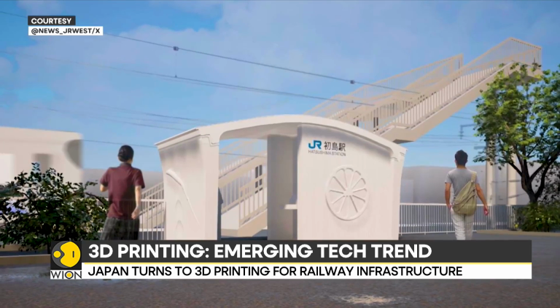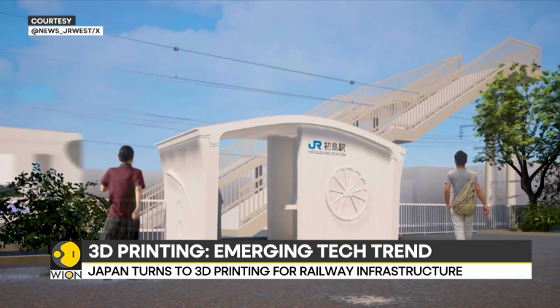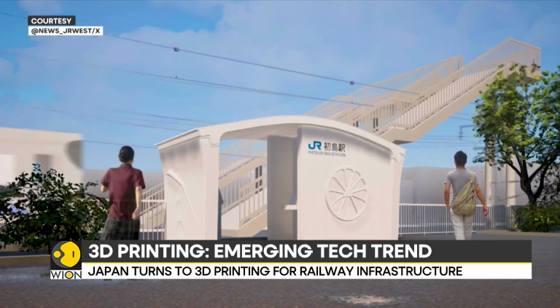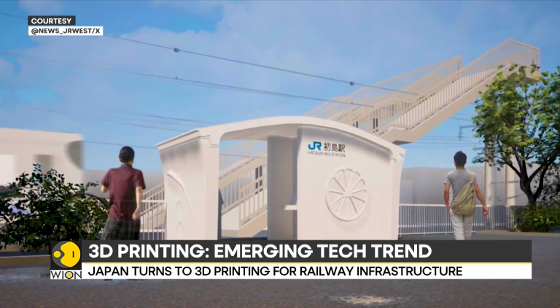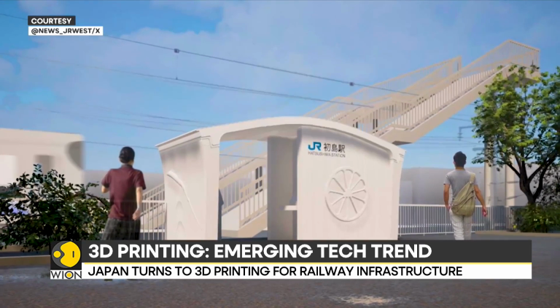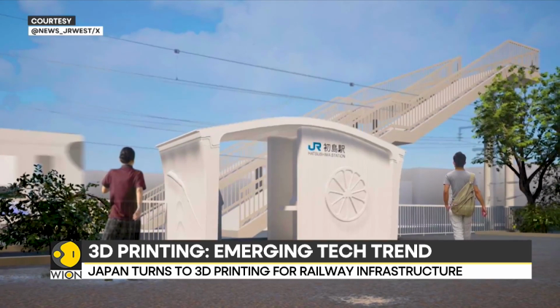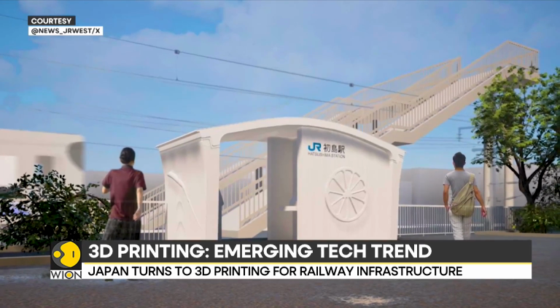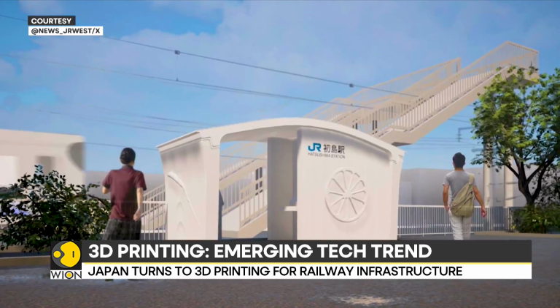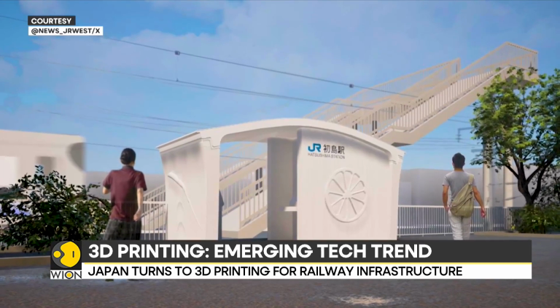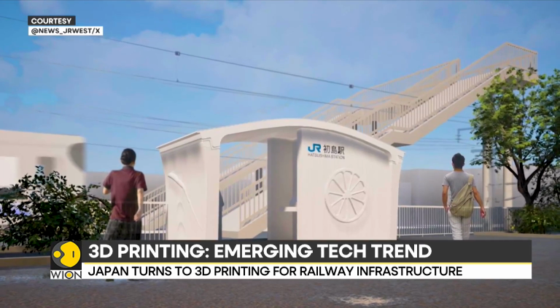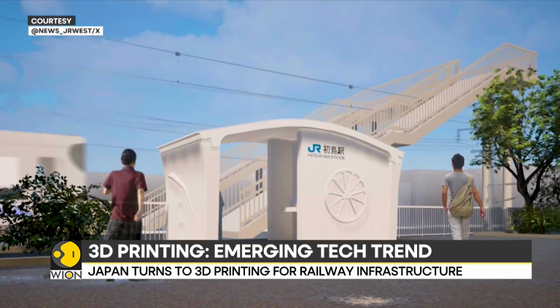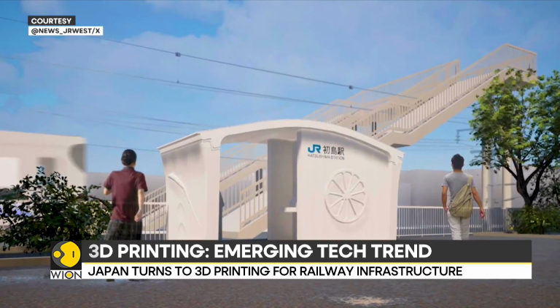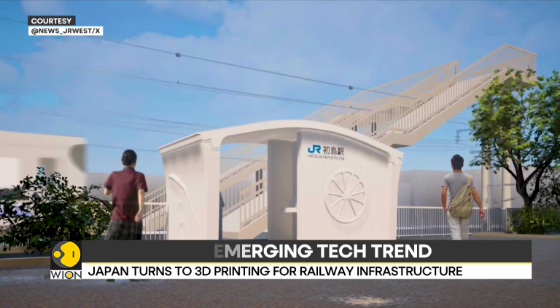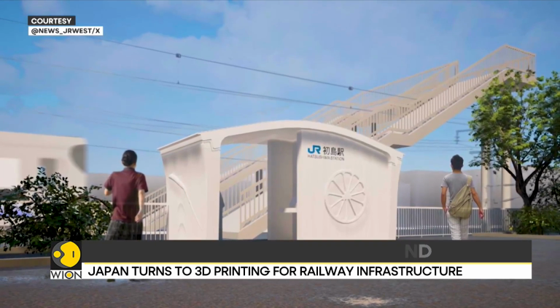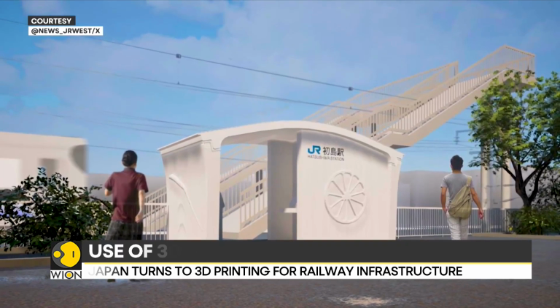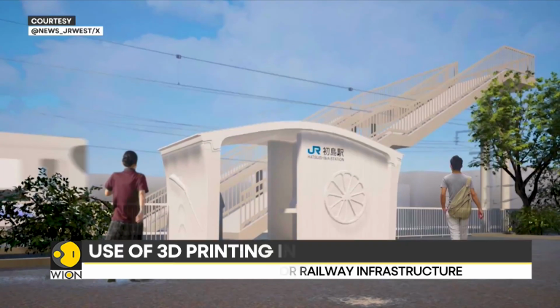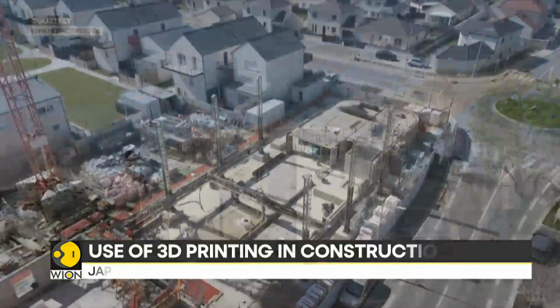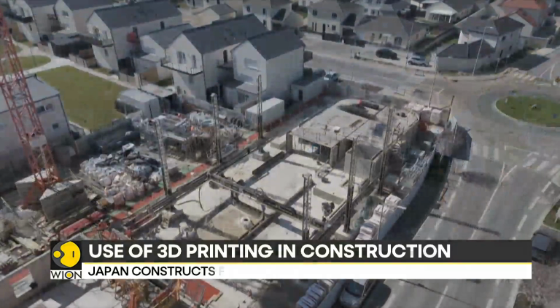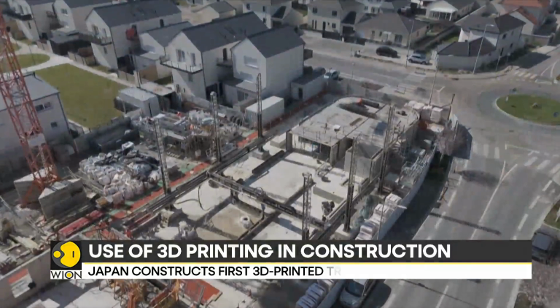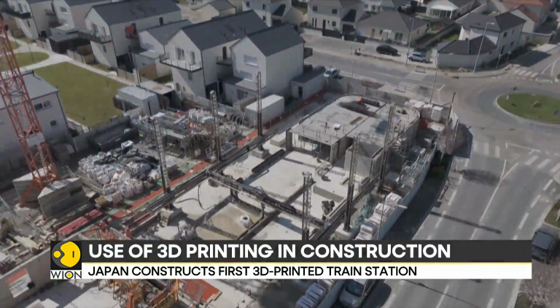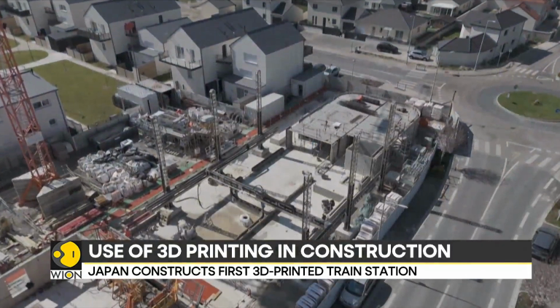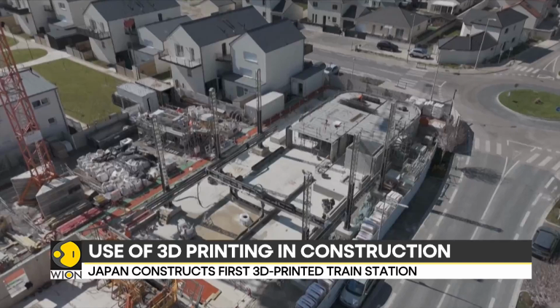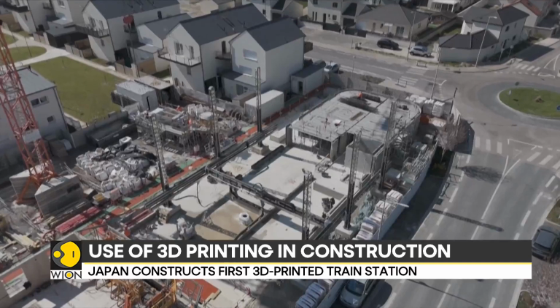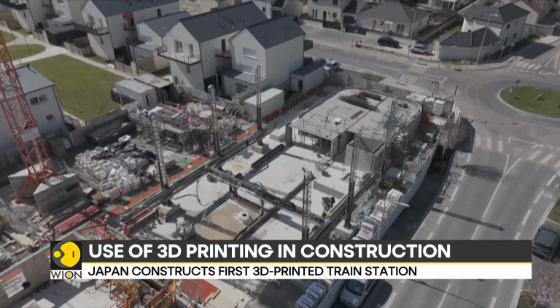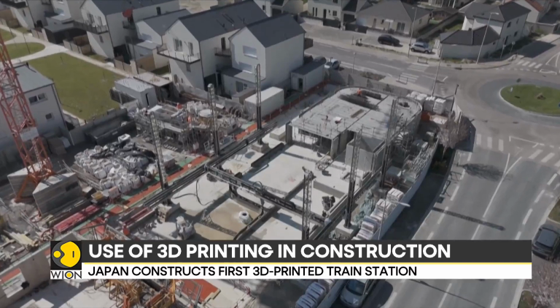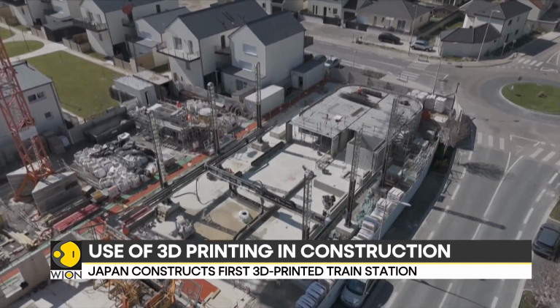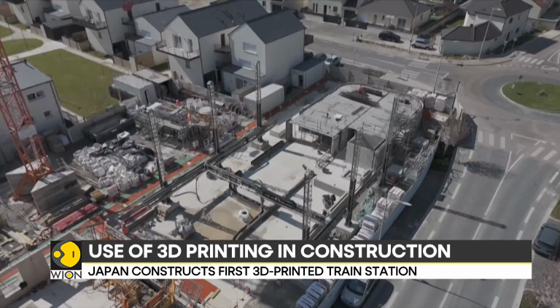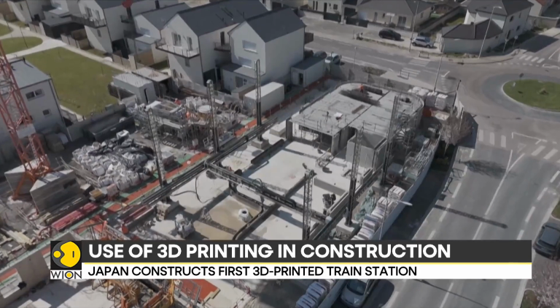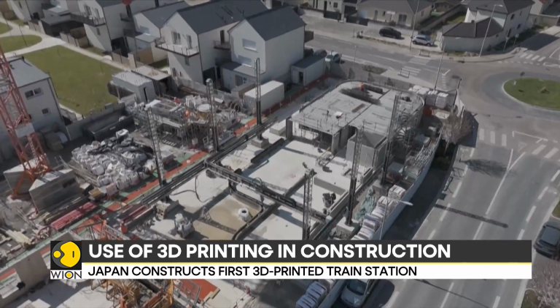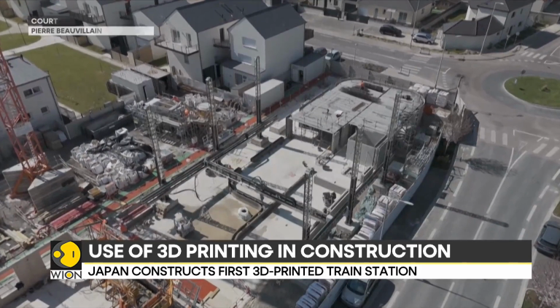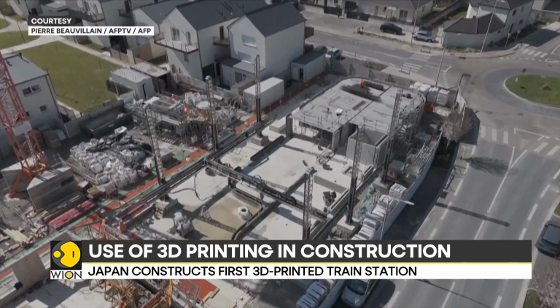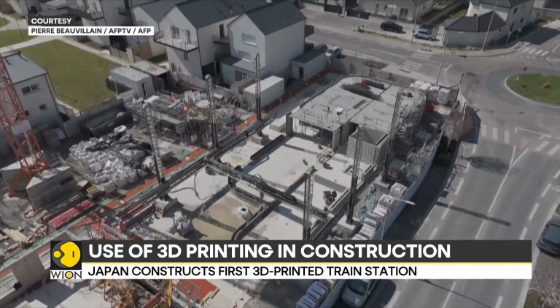Meanwhile, France too is experimenting with 3D printing technology. The country is building its first 3D printed social housing complex.